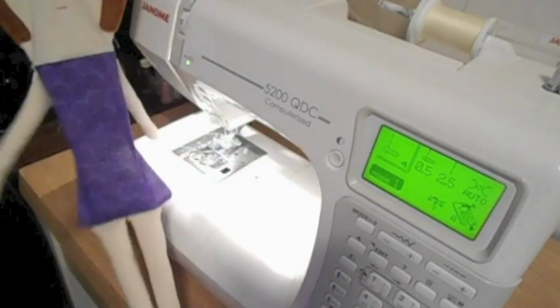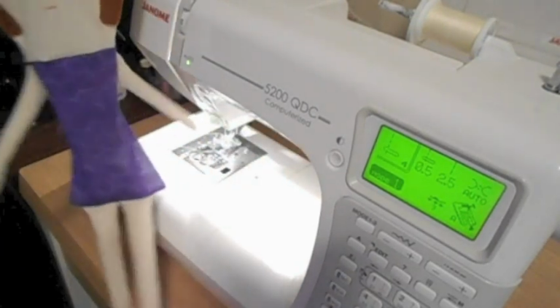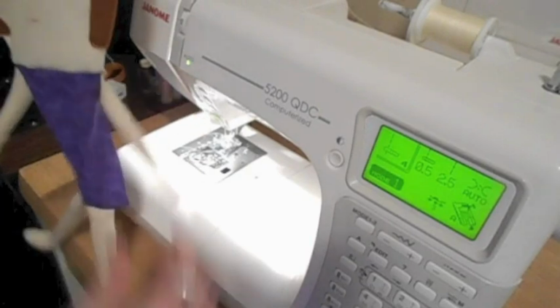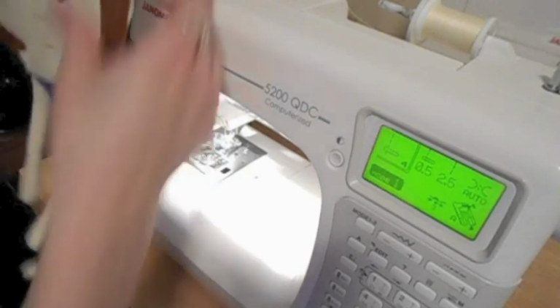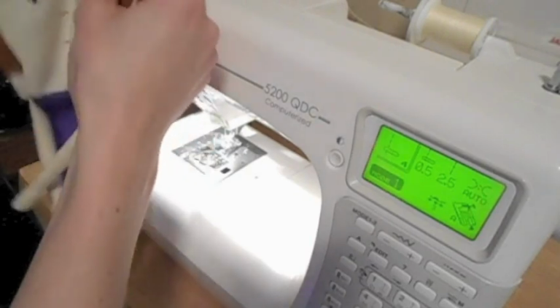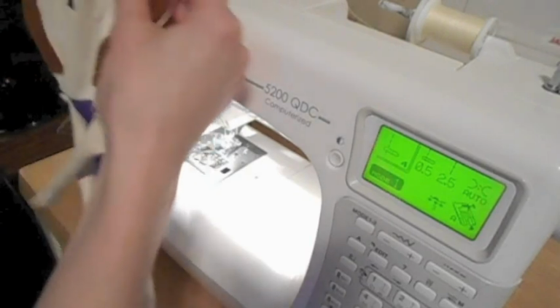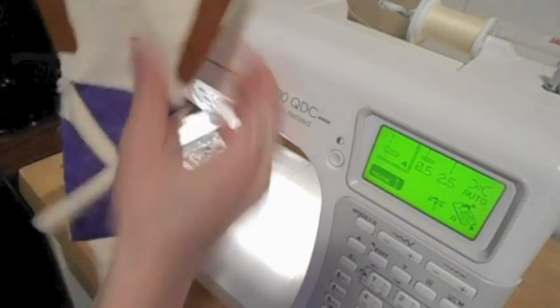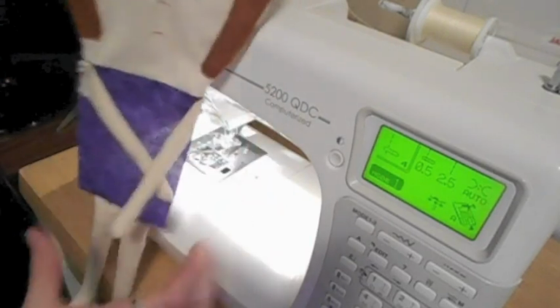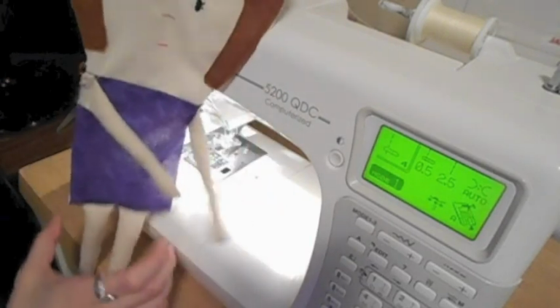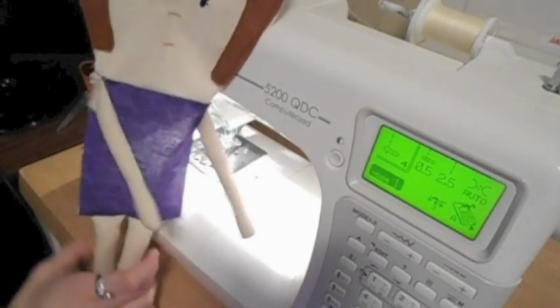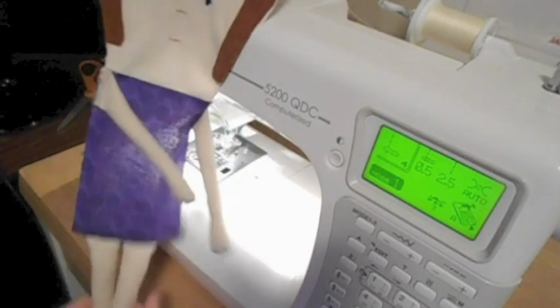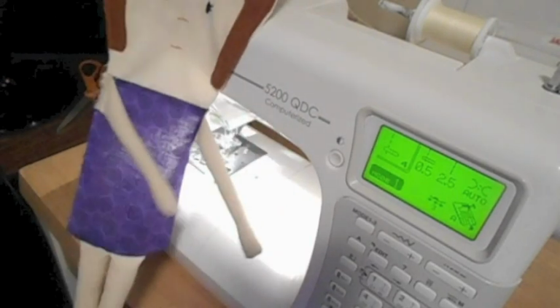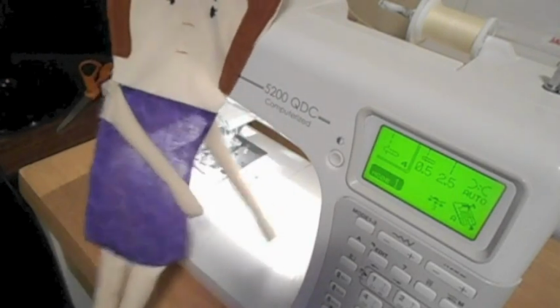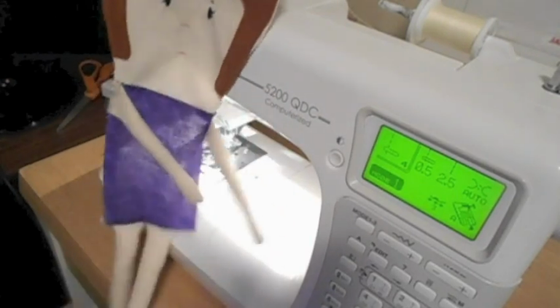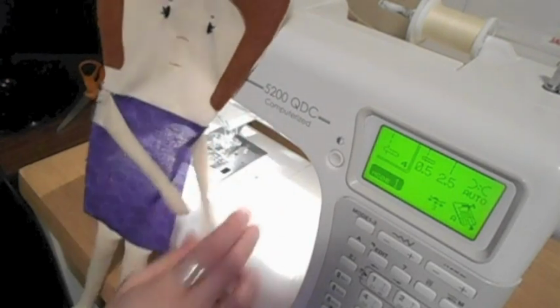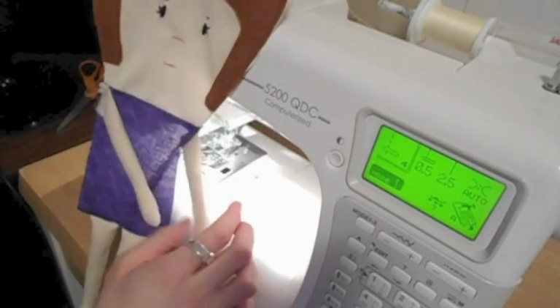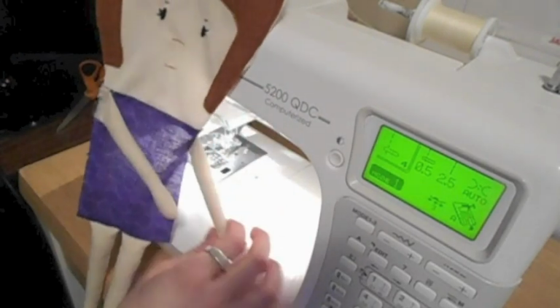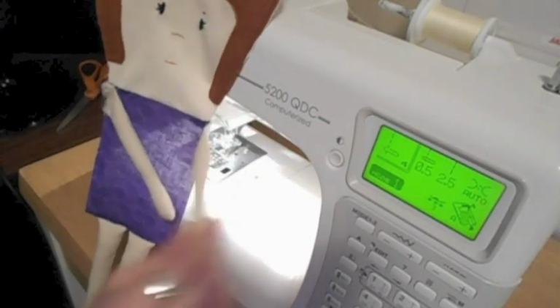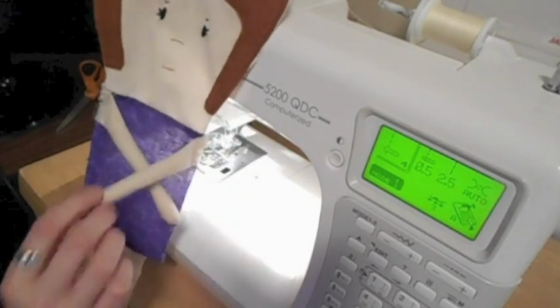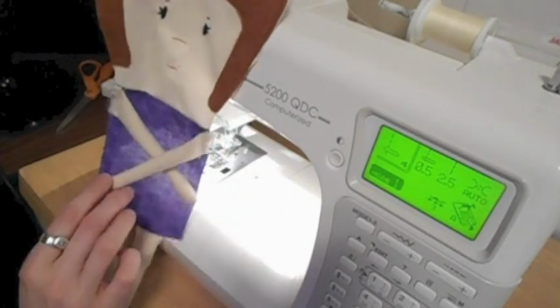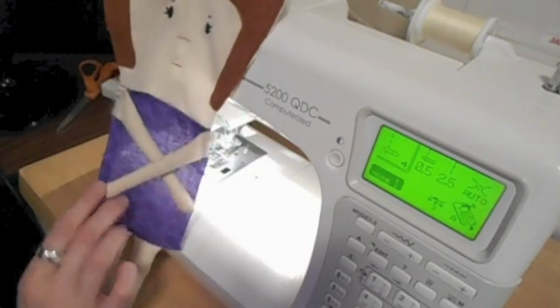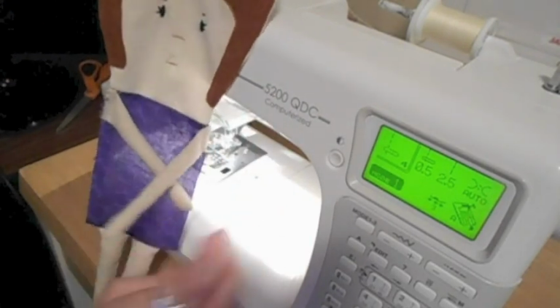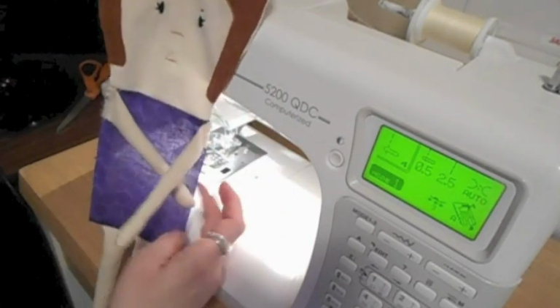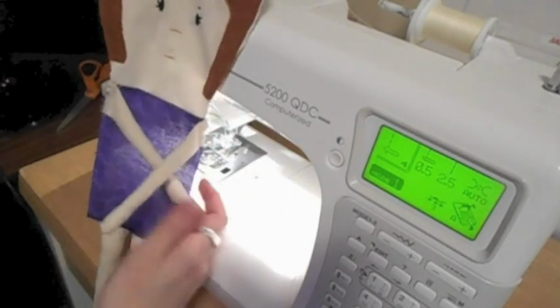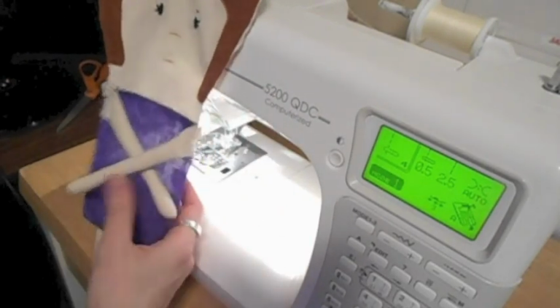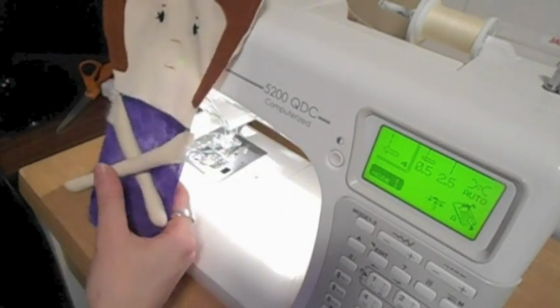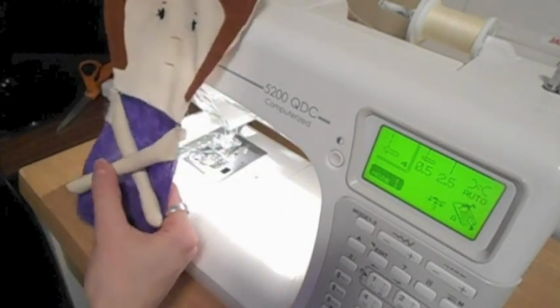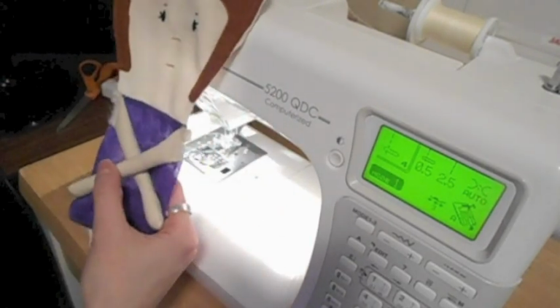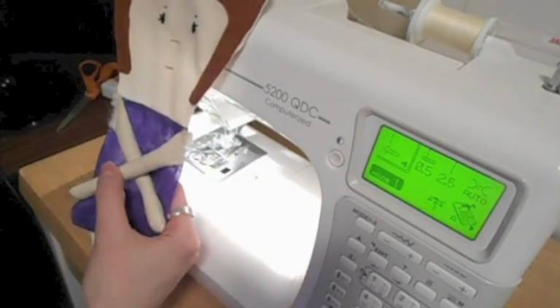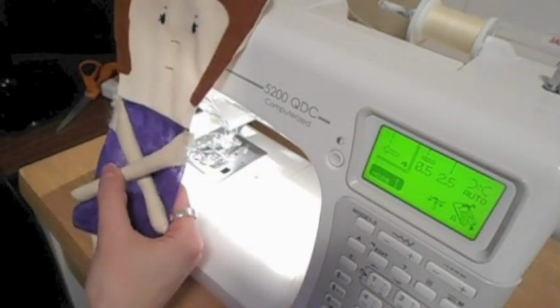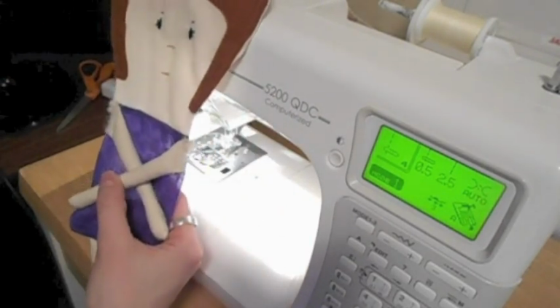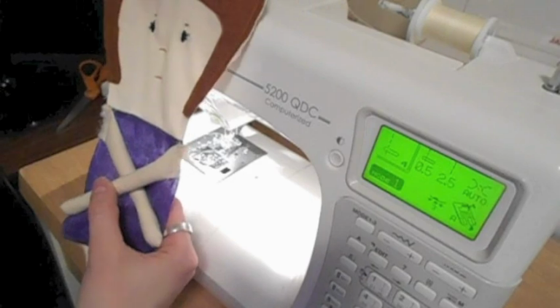Now I have all of the limbs attached. I'm ready to attach the back of the body to the front of the body.